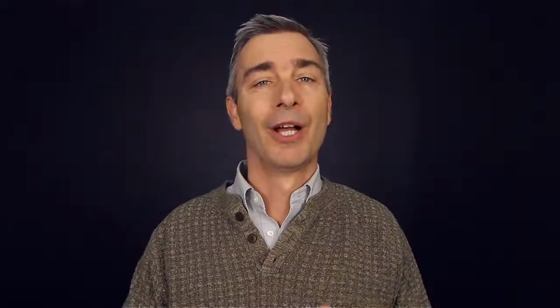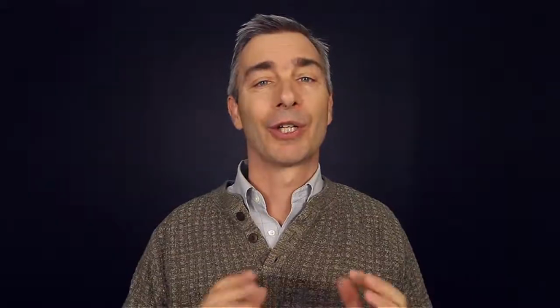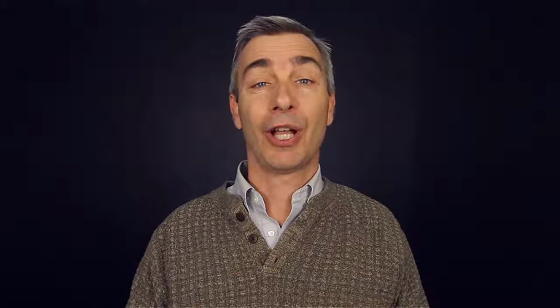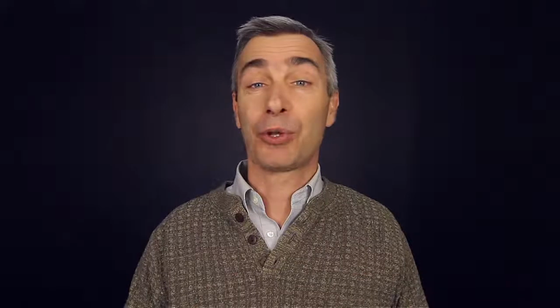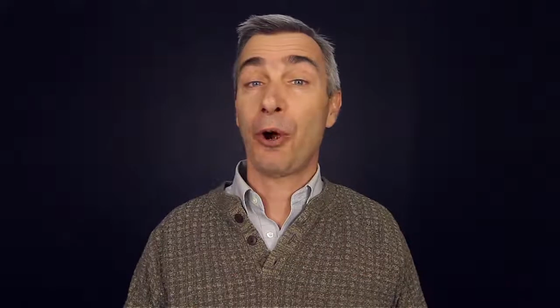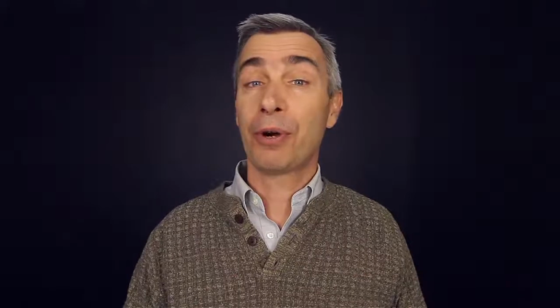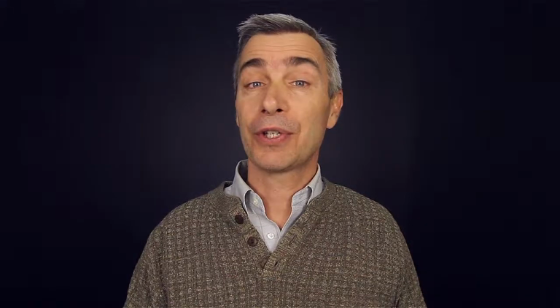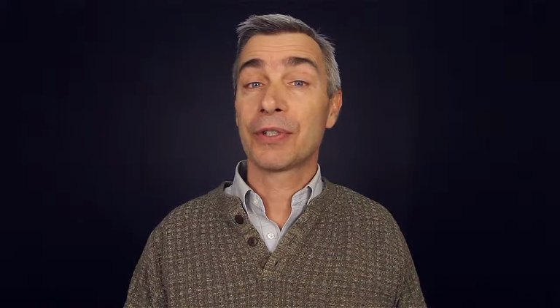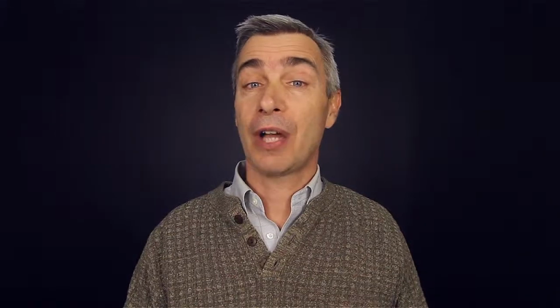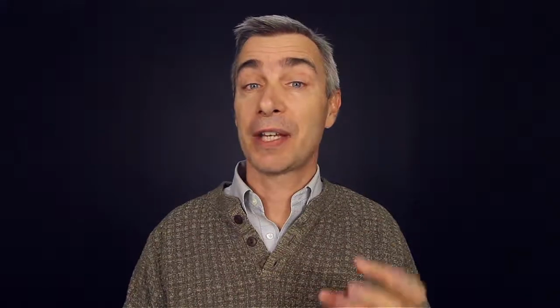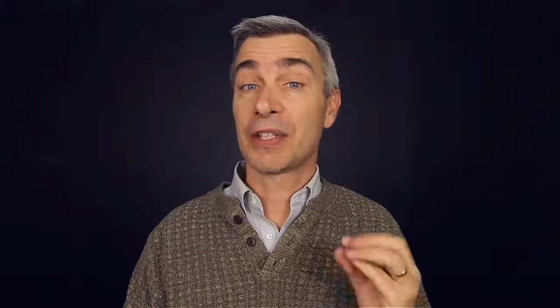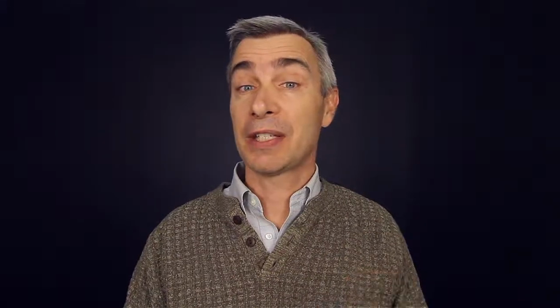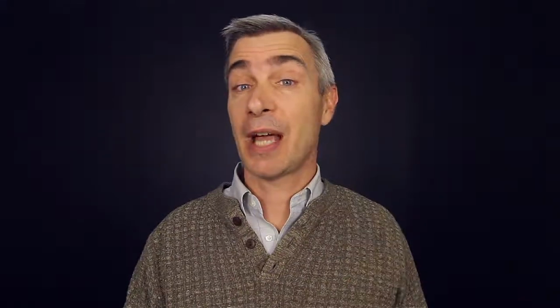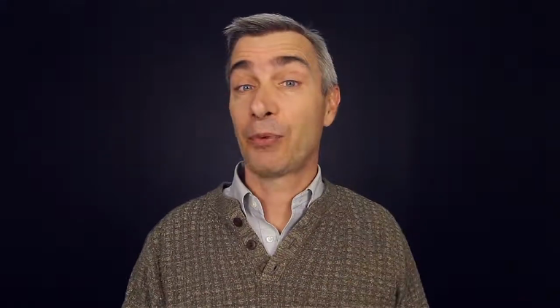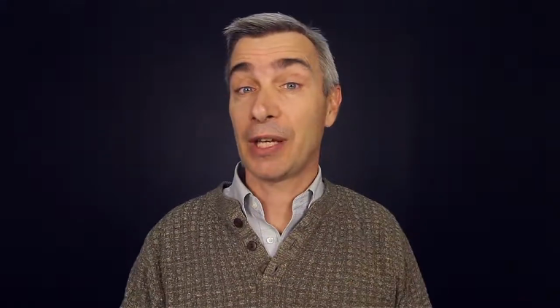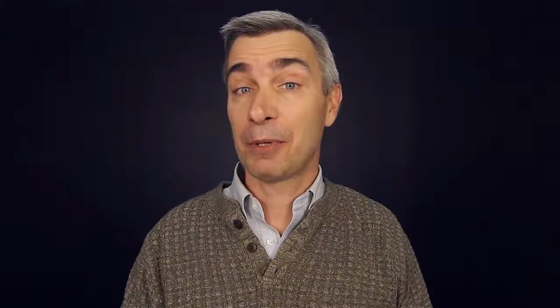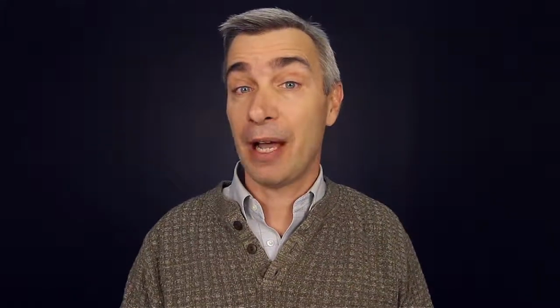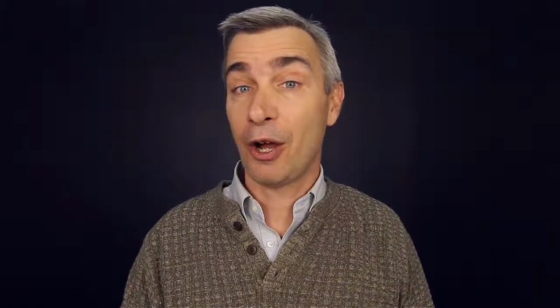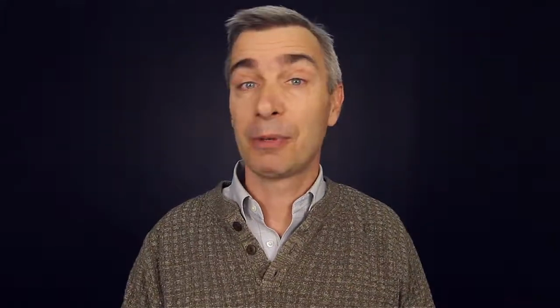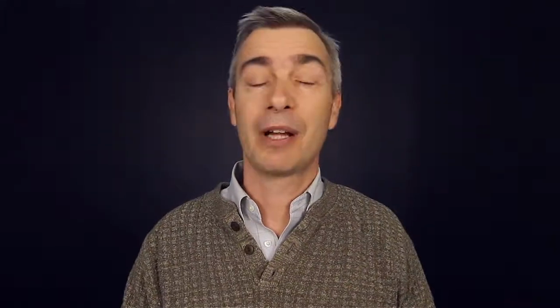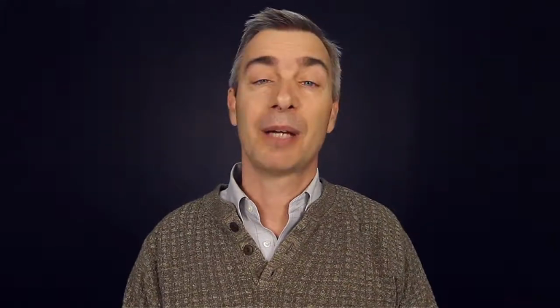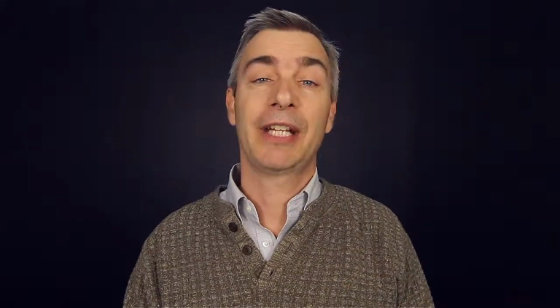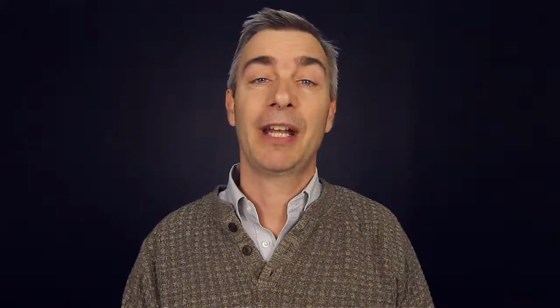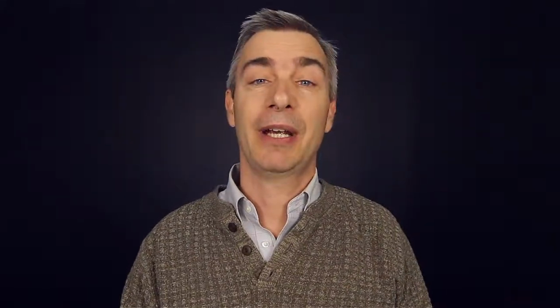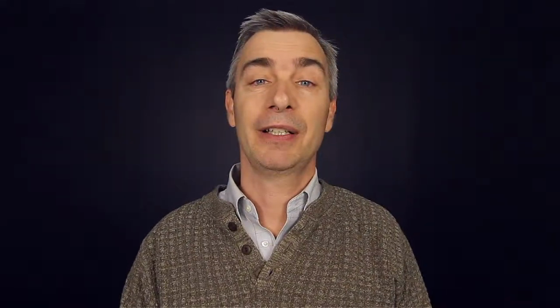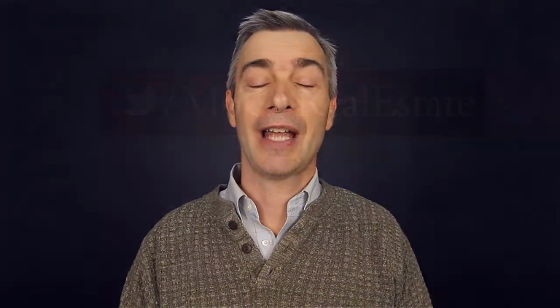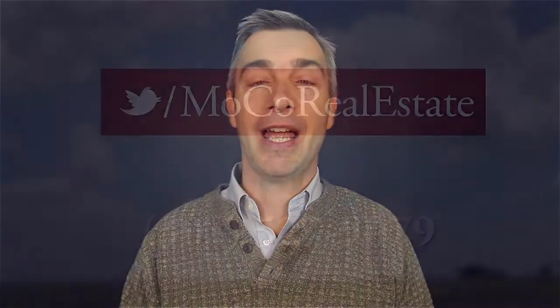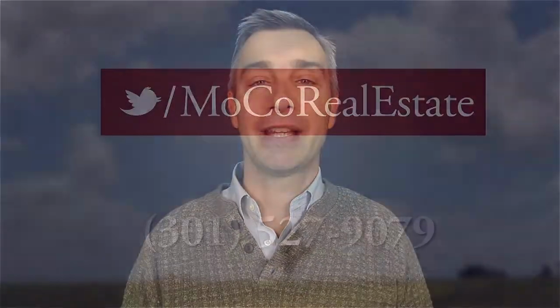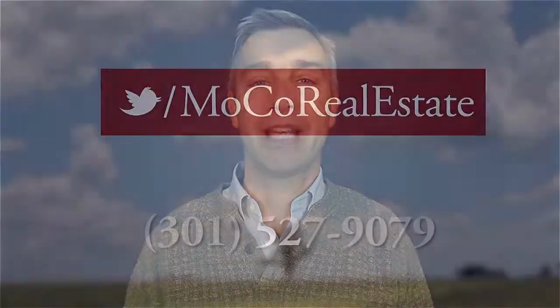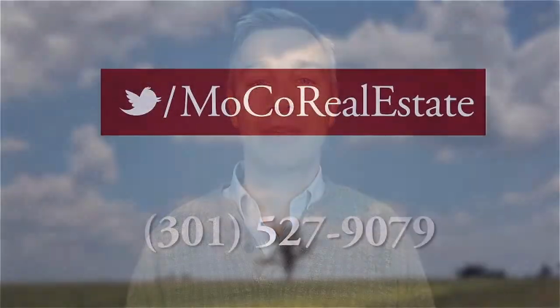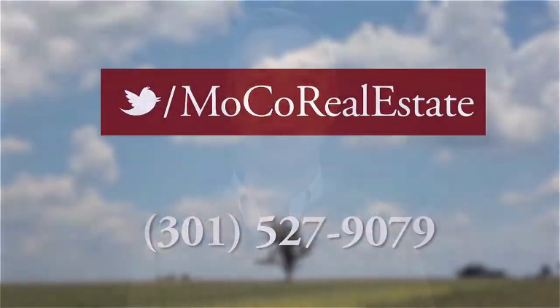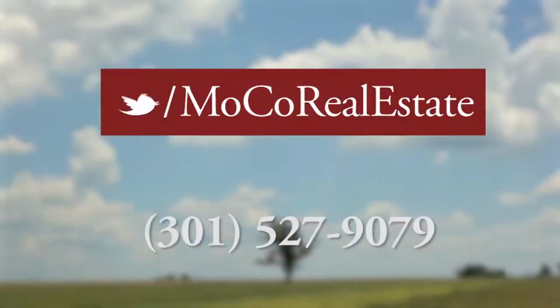Good luck with your home purchase. Contact us anytime if we can help you buy a home in Montgomery County, Maryland, and thanks for watching.